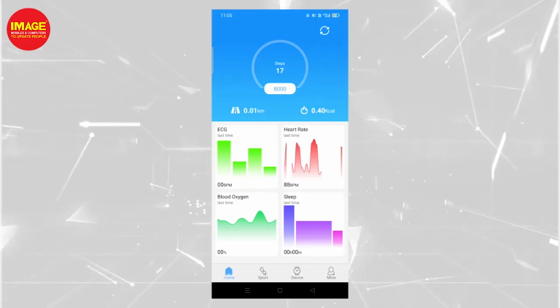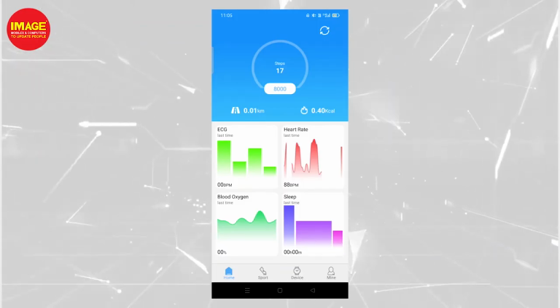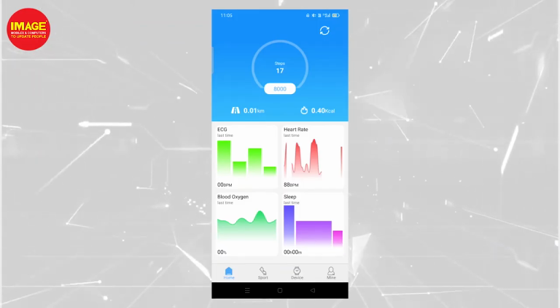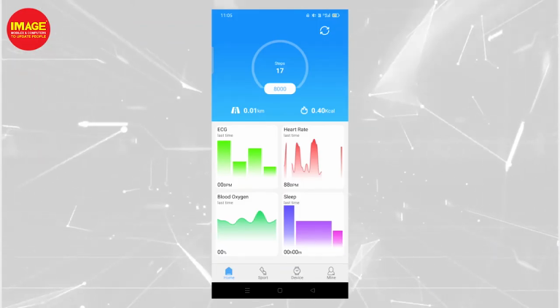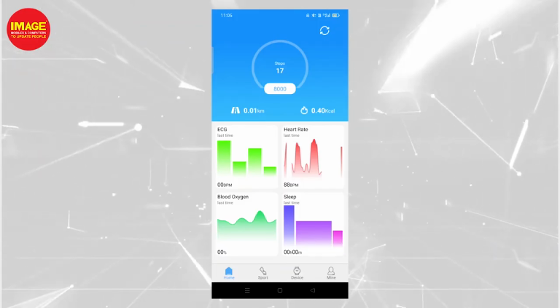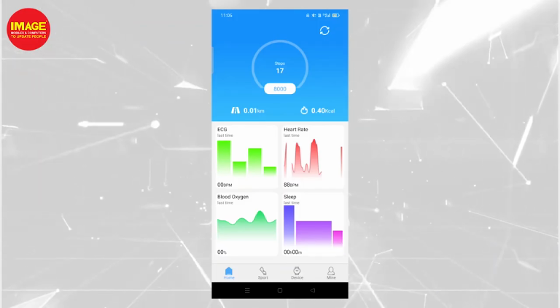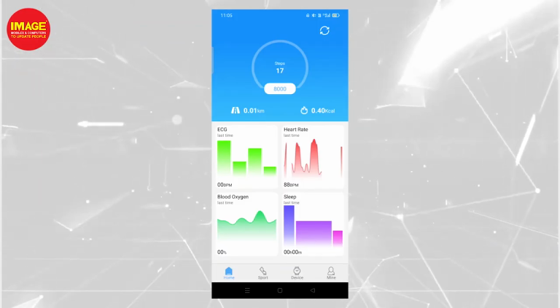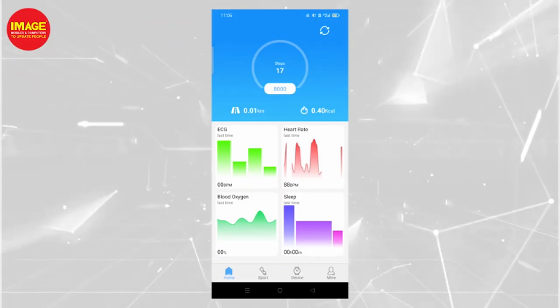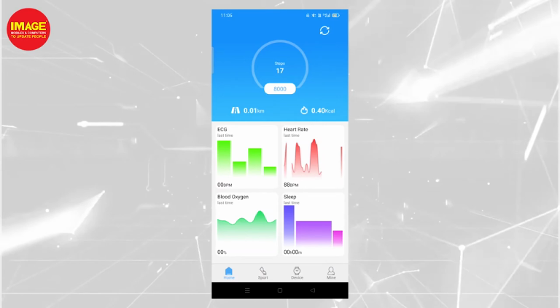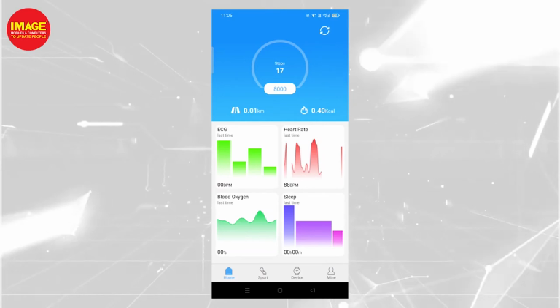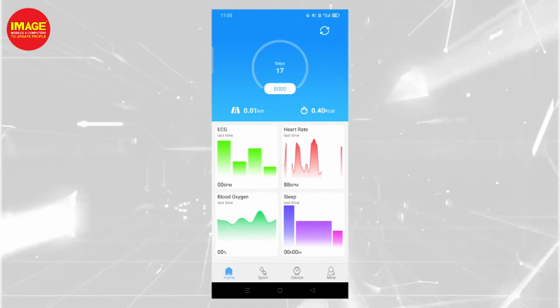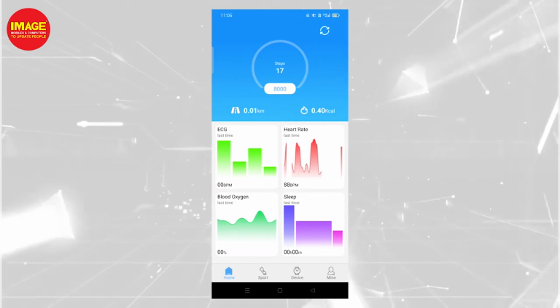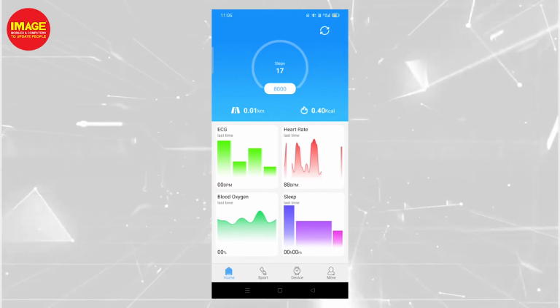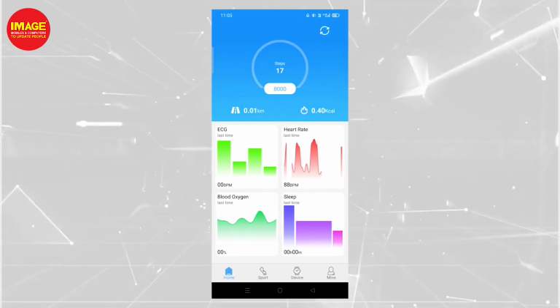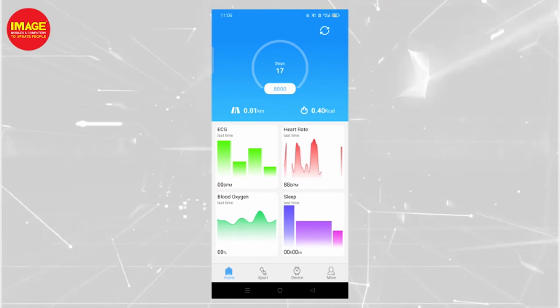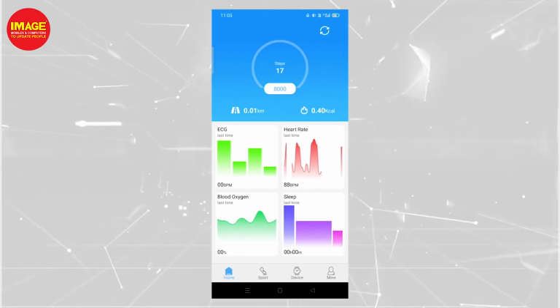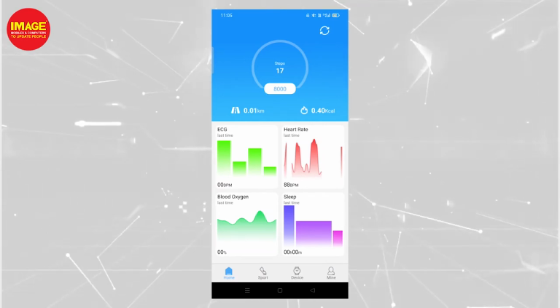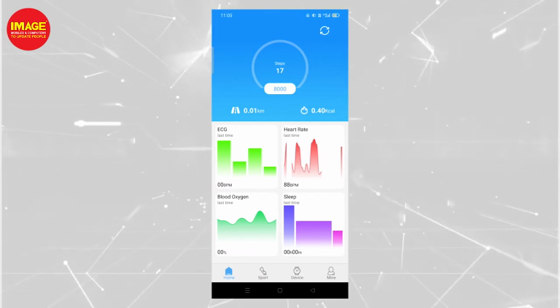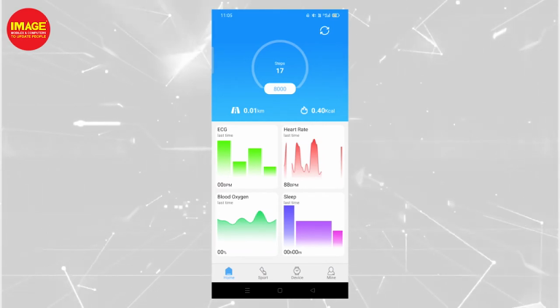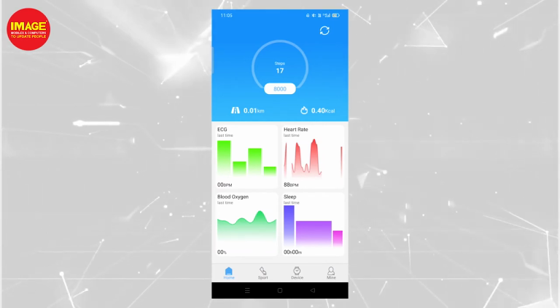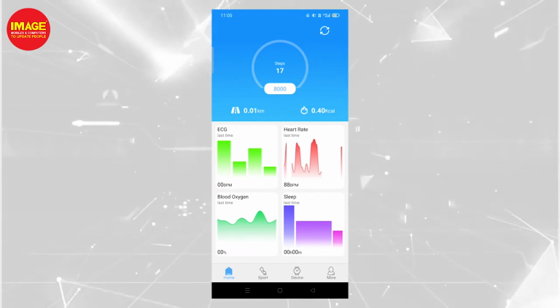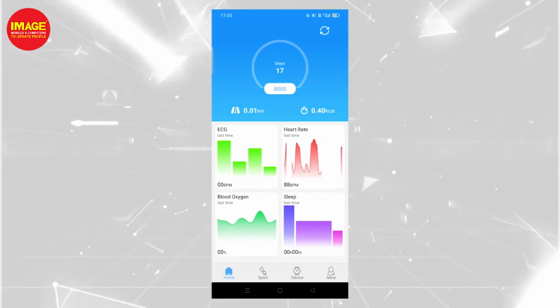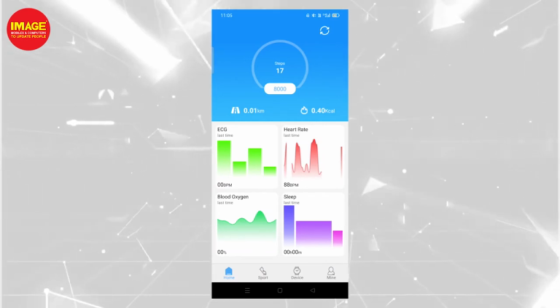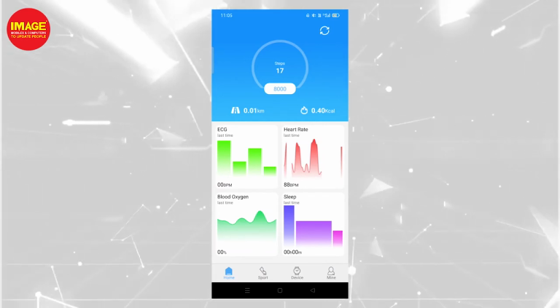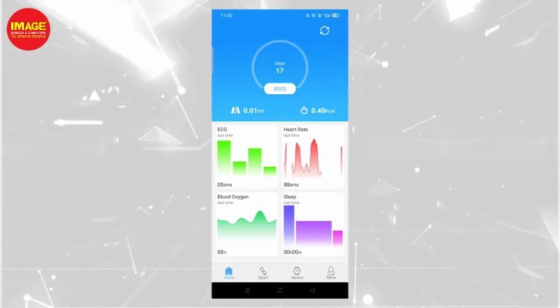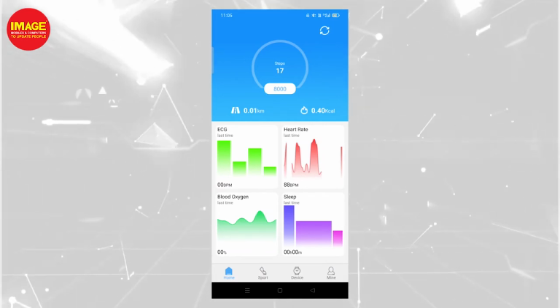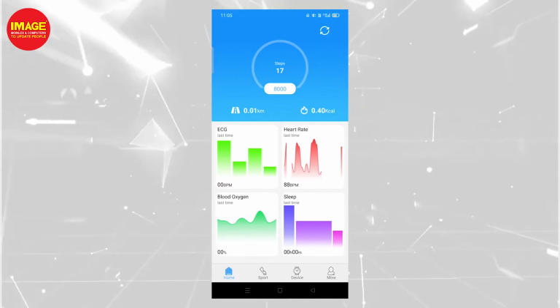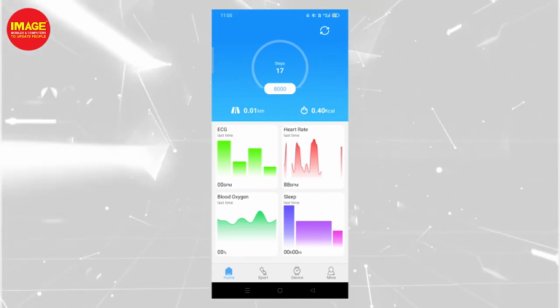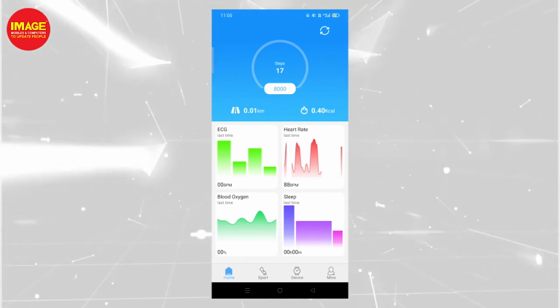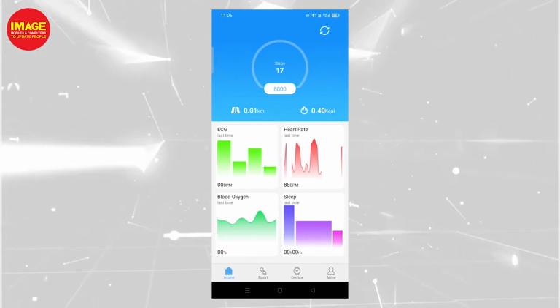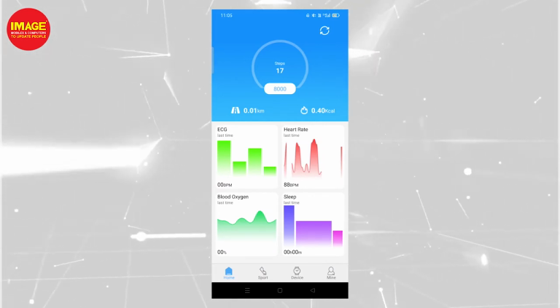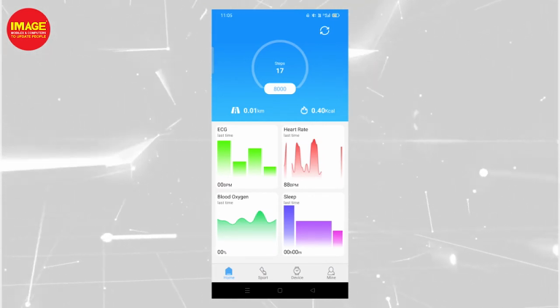There are other features like ECG, heart rate, blood oxygen, and sleep tracking. These are all available on this smartwatch.